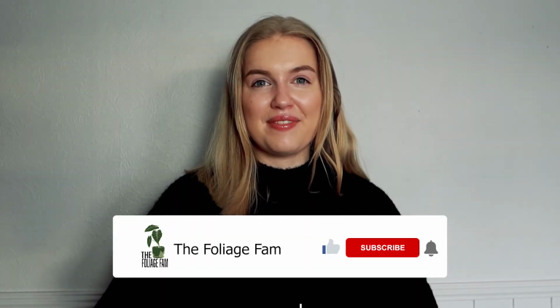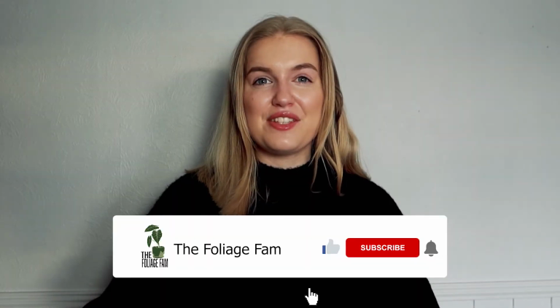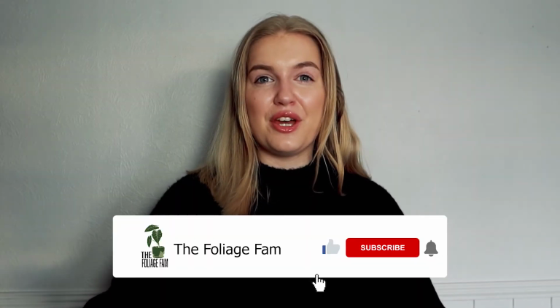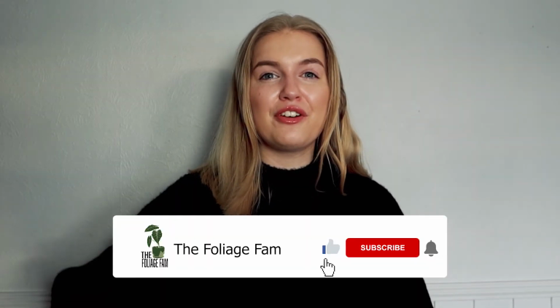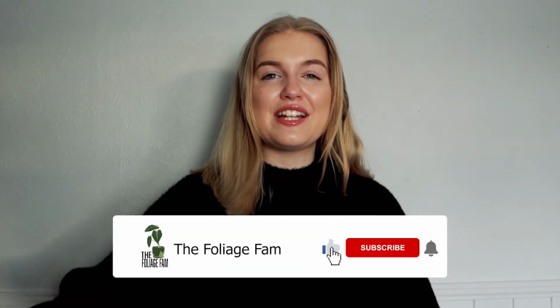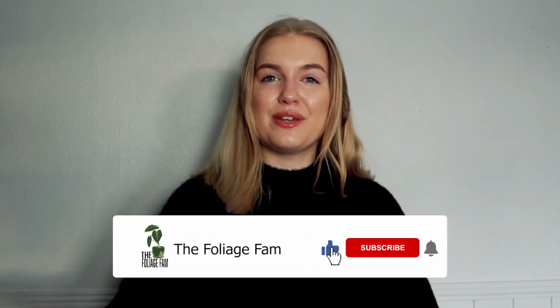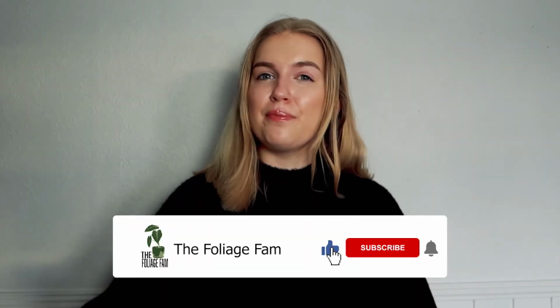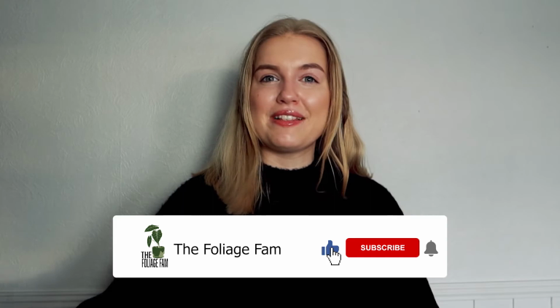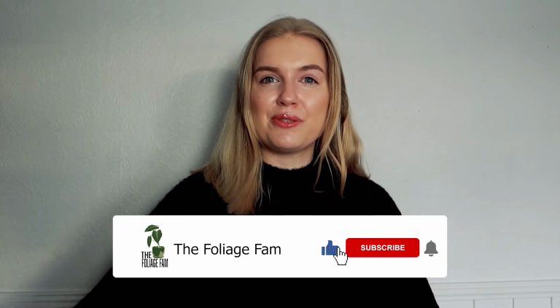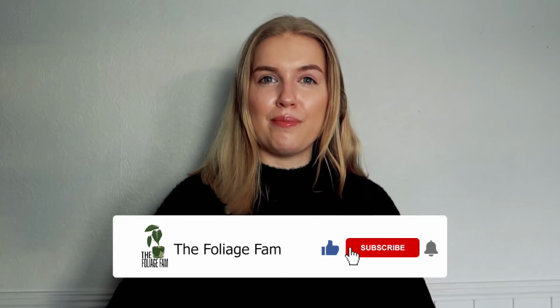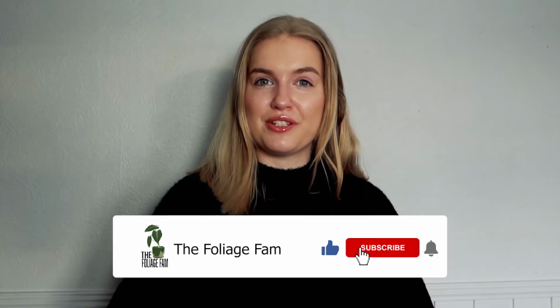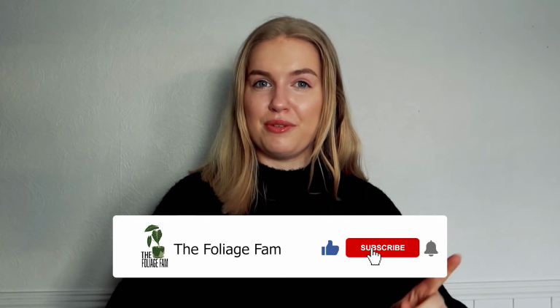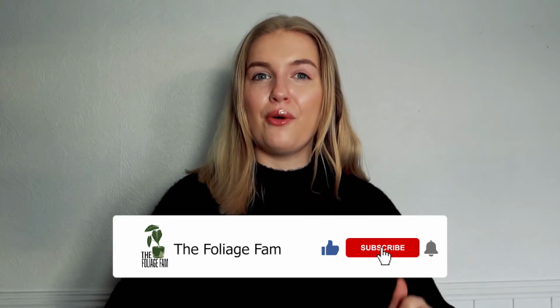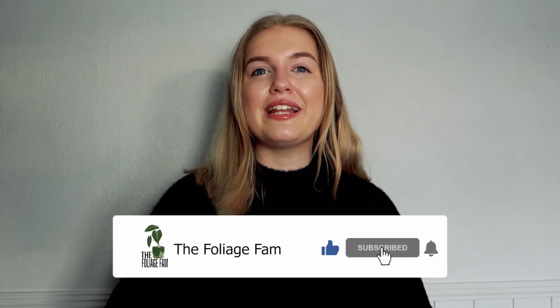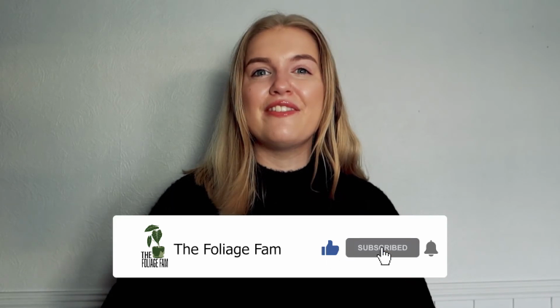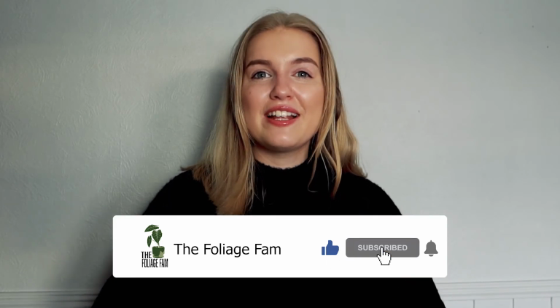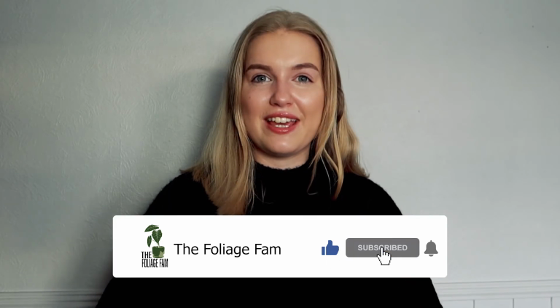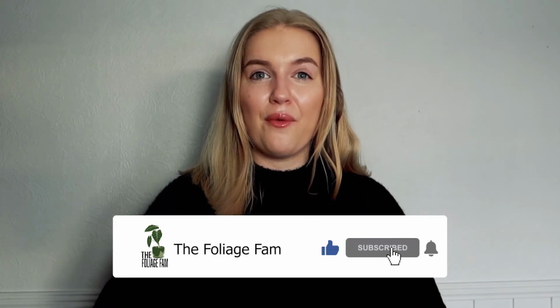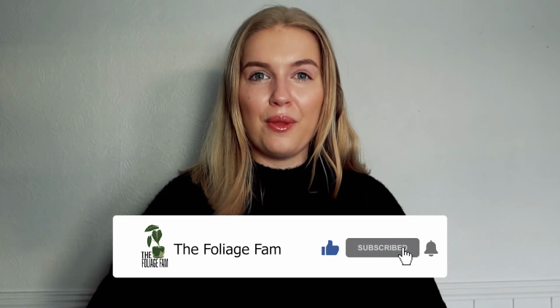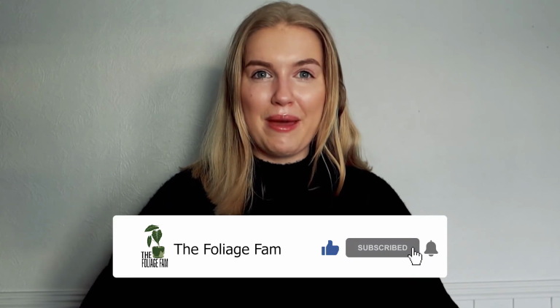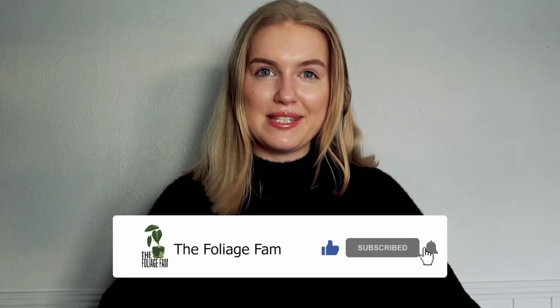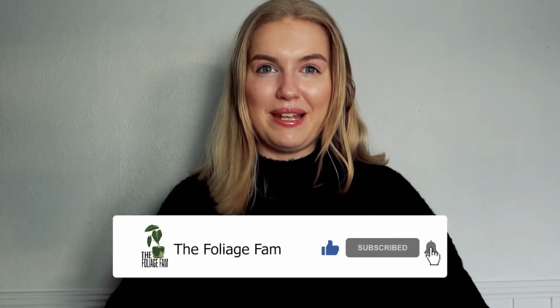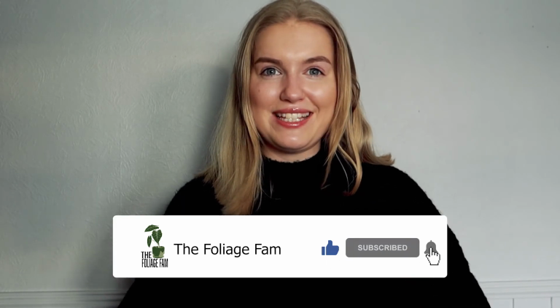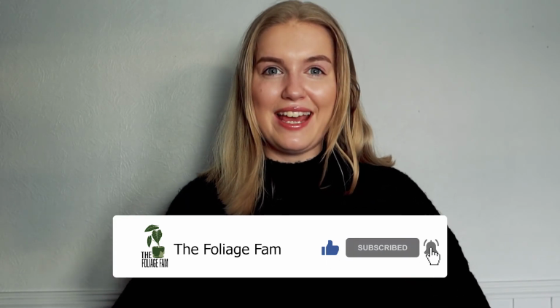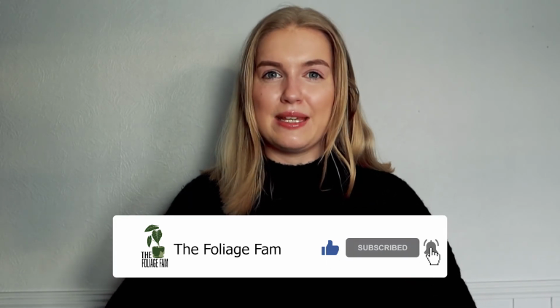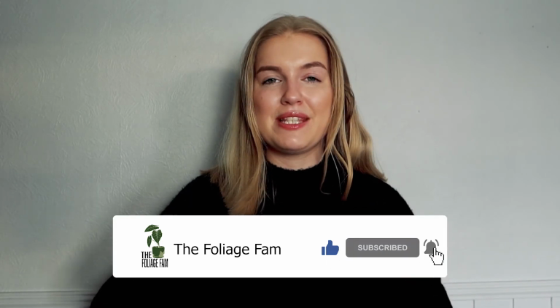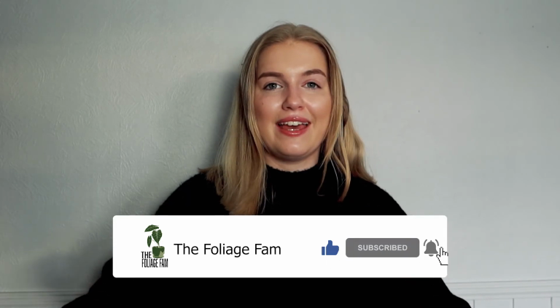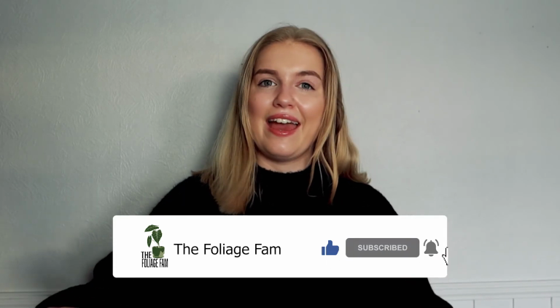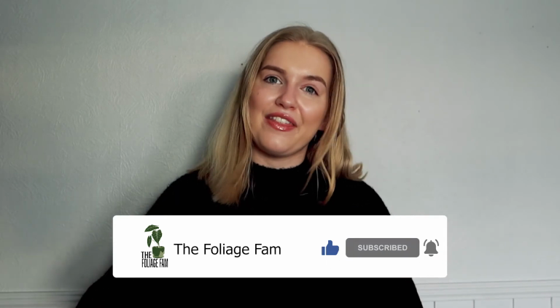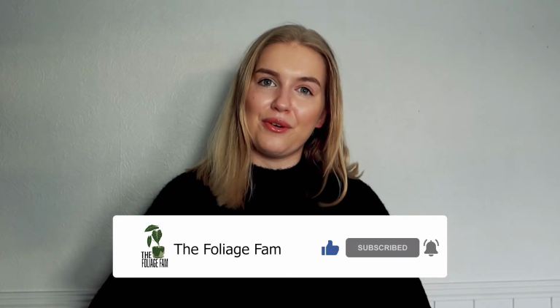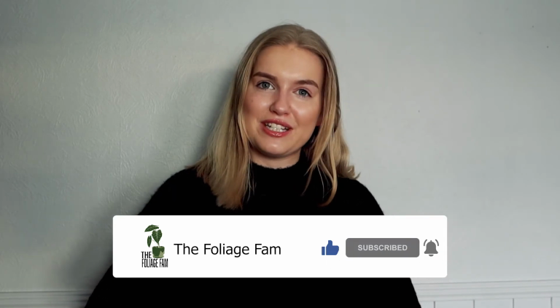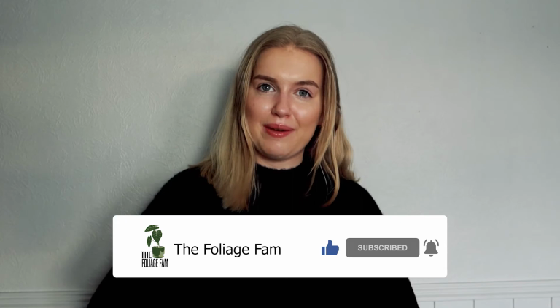So don't forget to hit up that subscribe button before you leave to get all the best planty care tips here at the Foliage Fam.